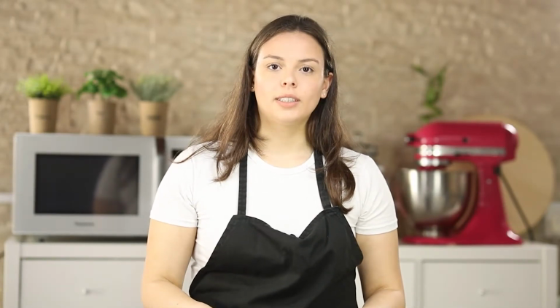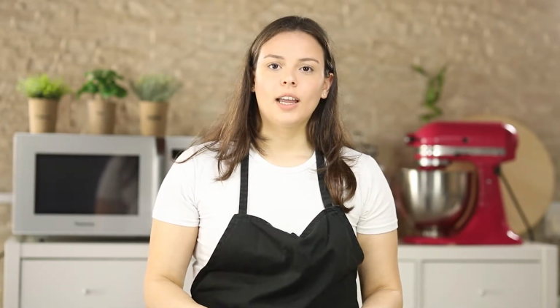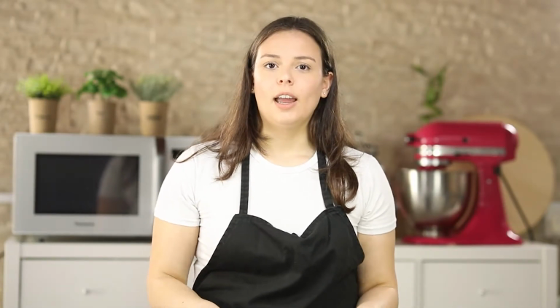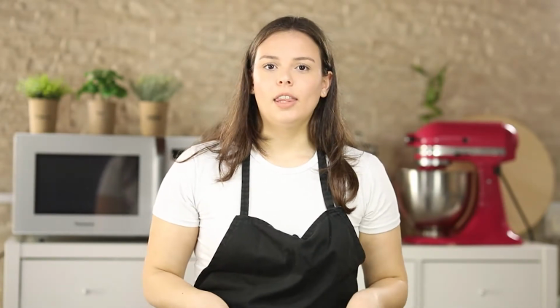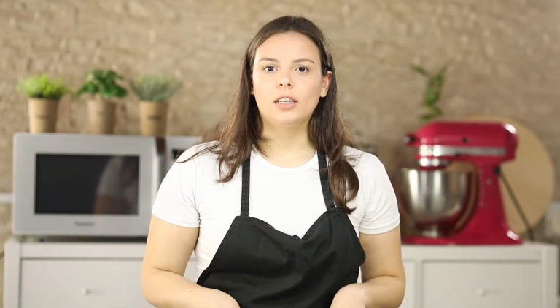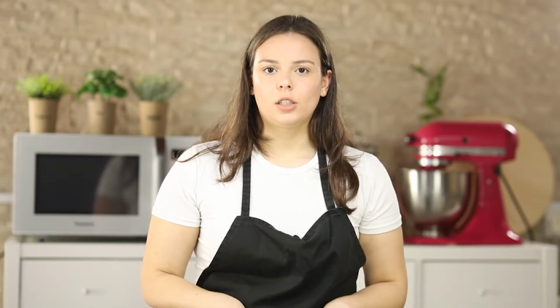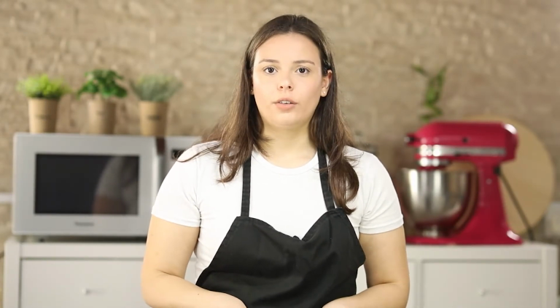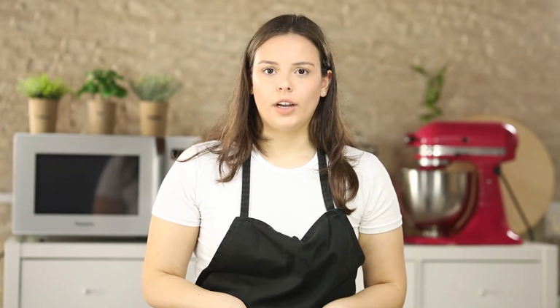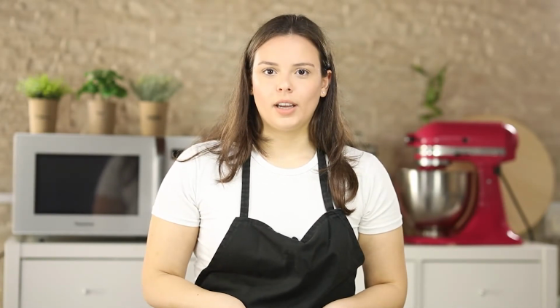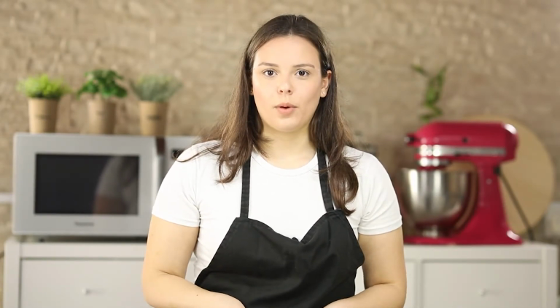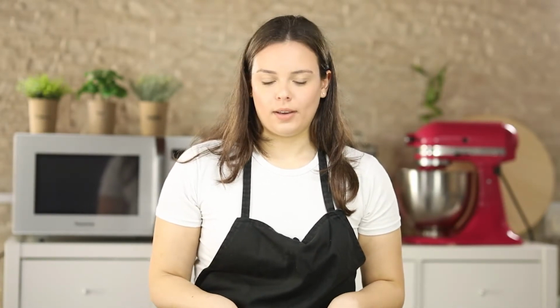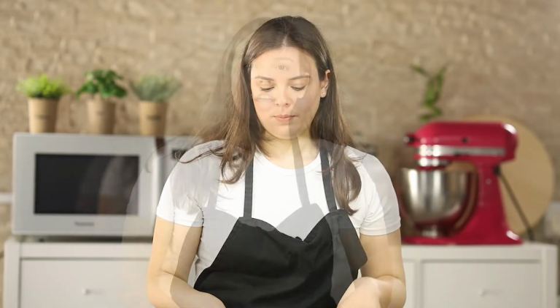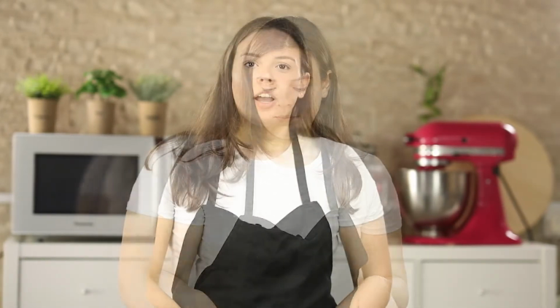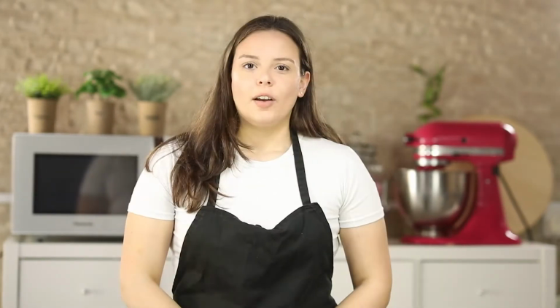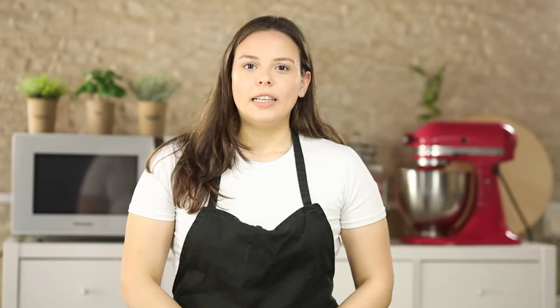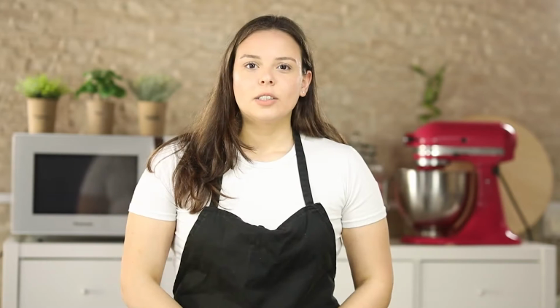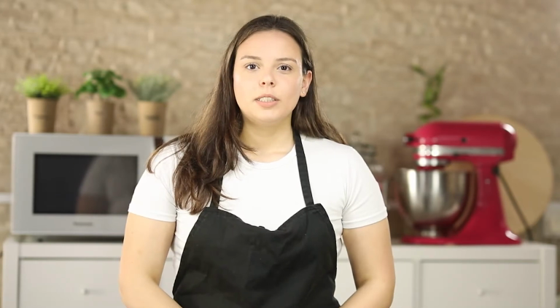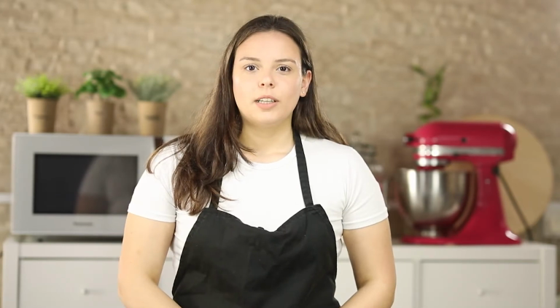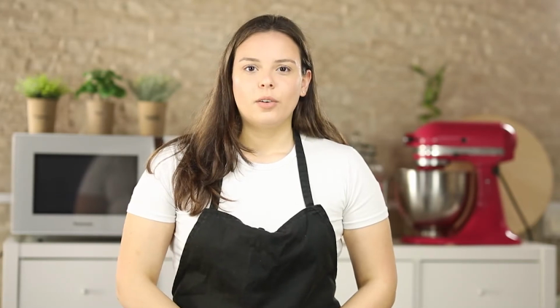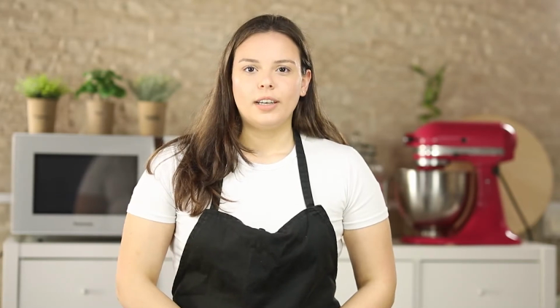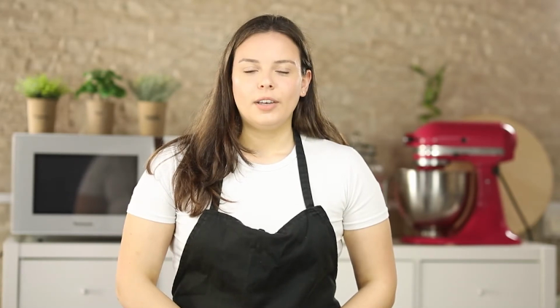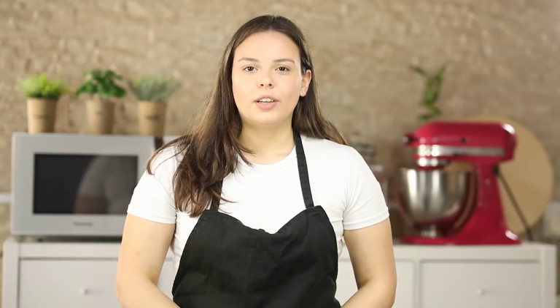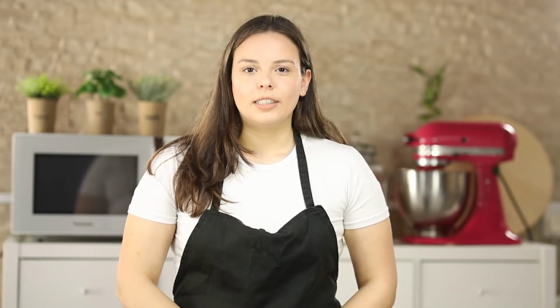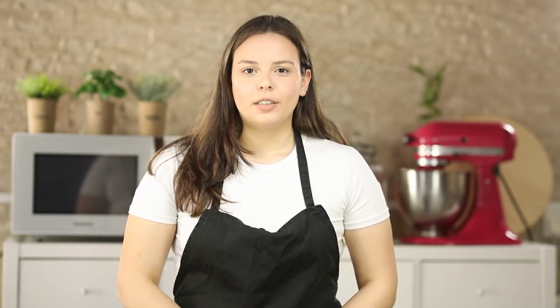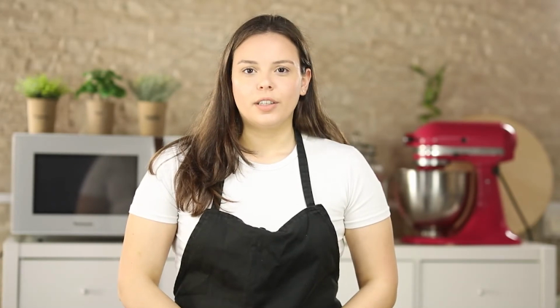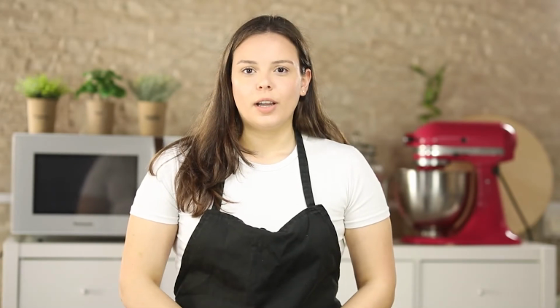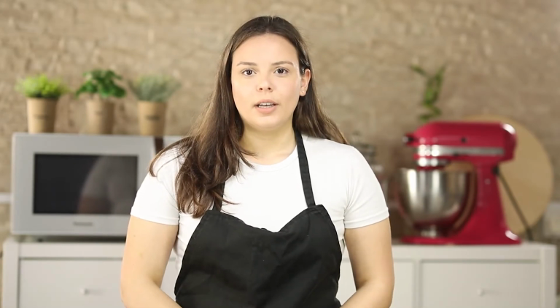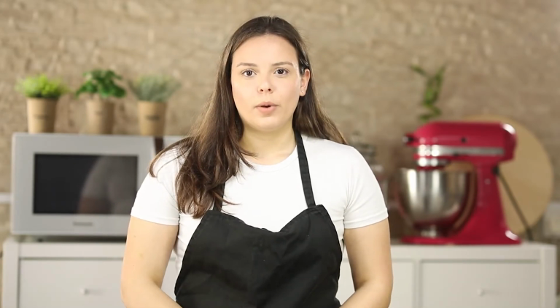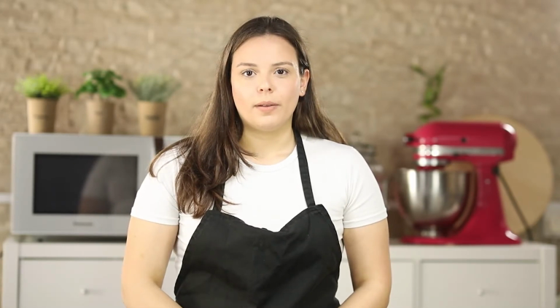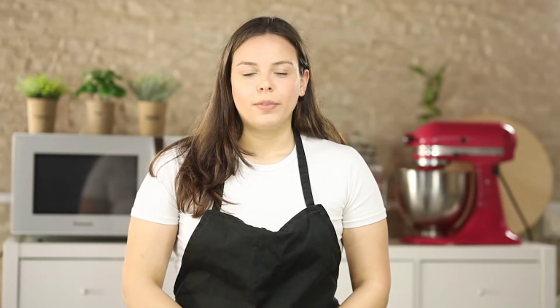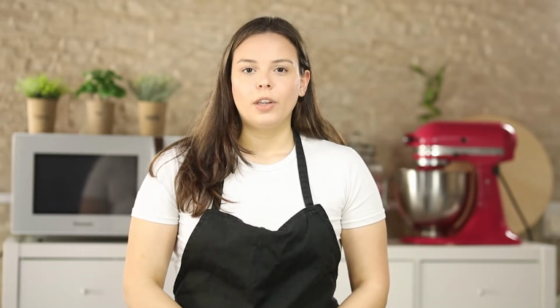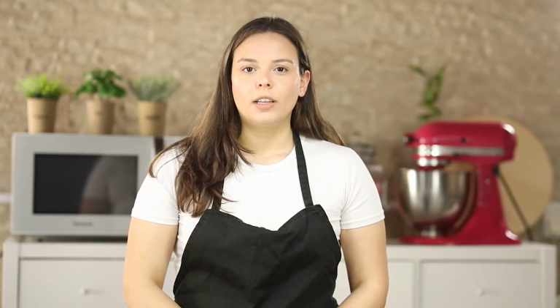Now you're going to chill this for at least three to four hours, and then serve right away. Our ice cream is now ready and you can serve it right away.